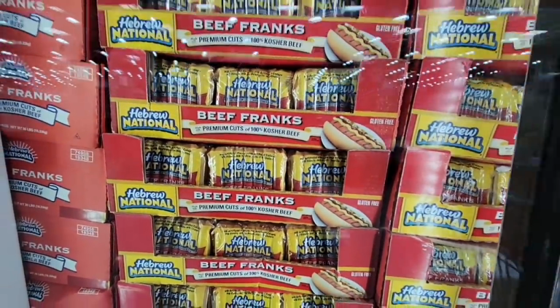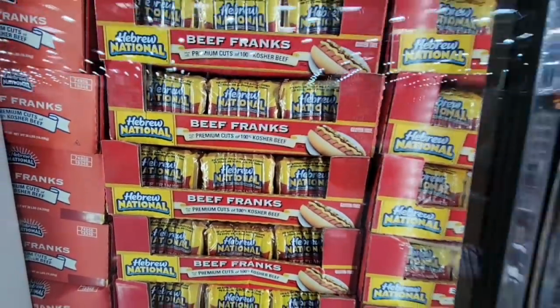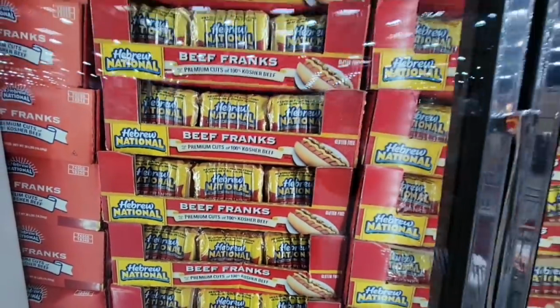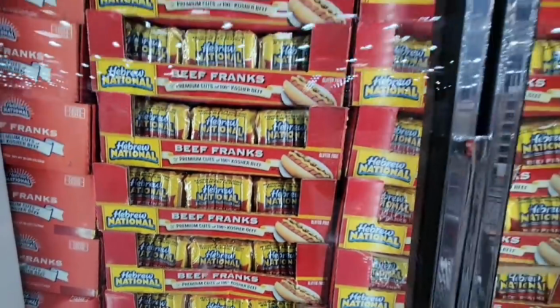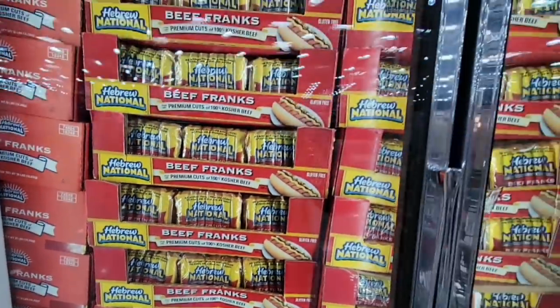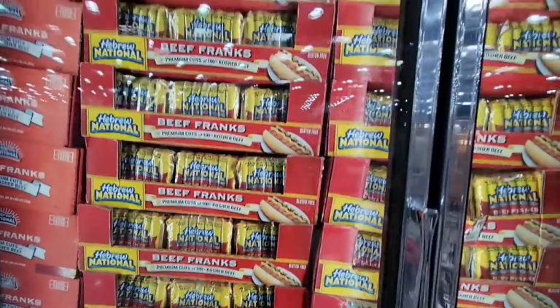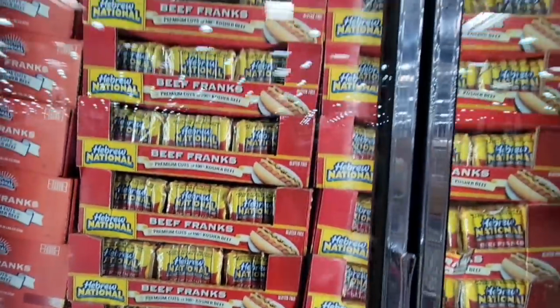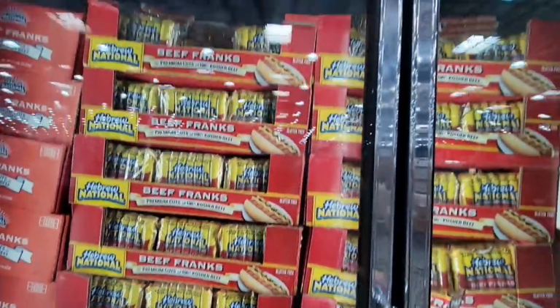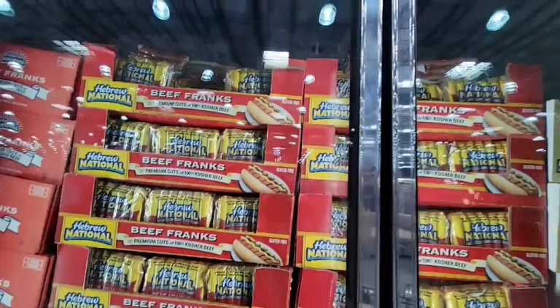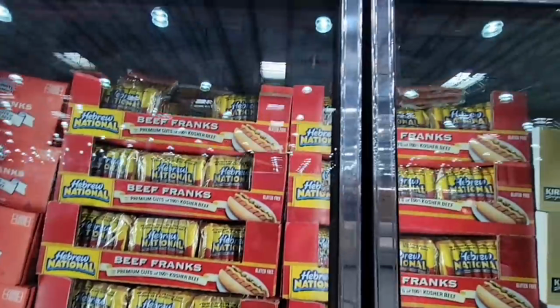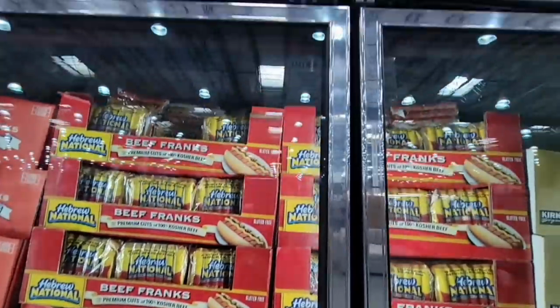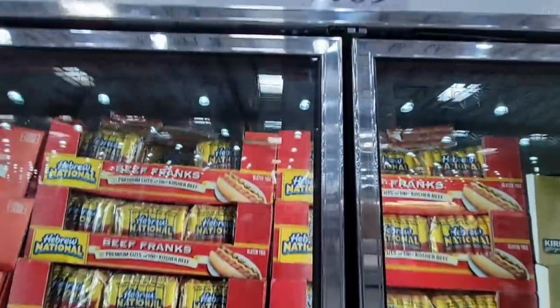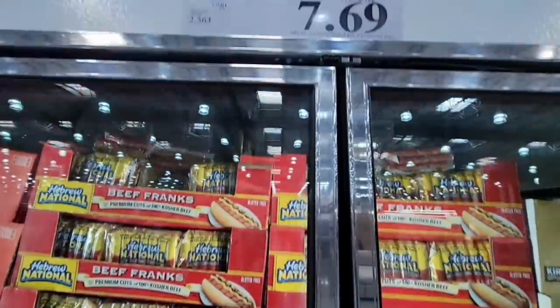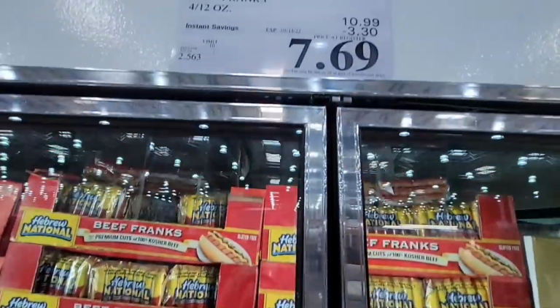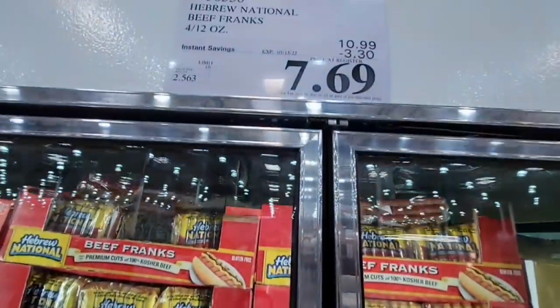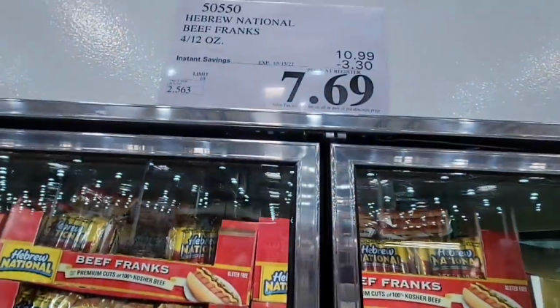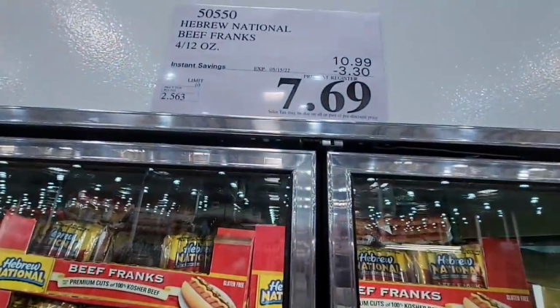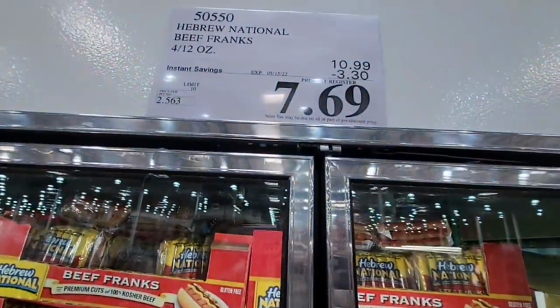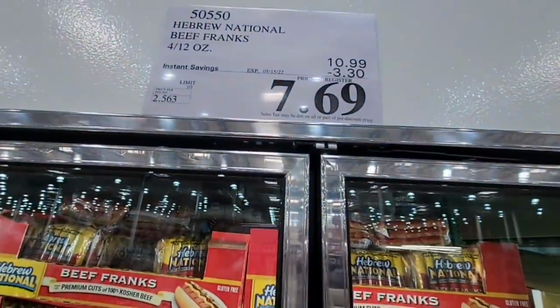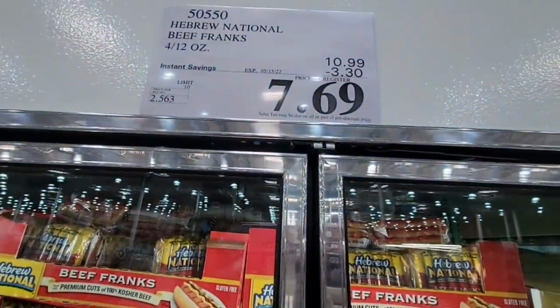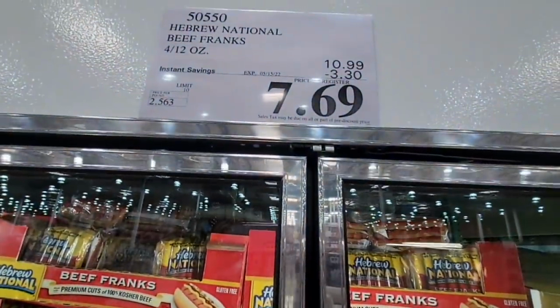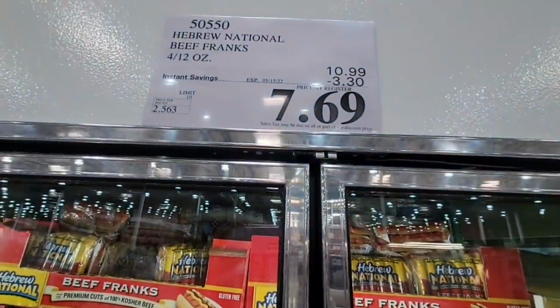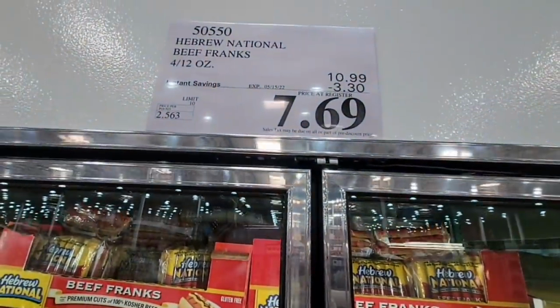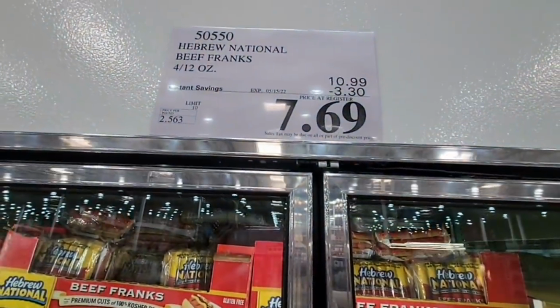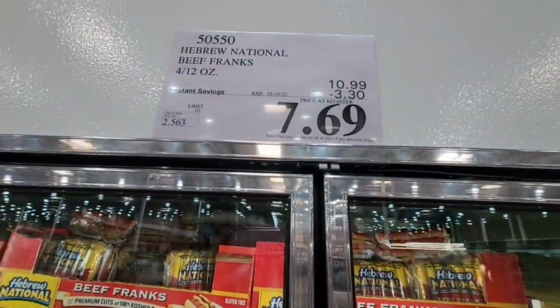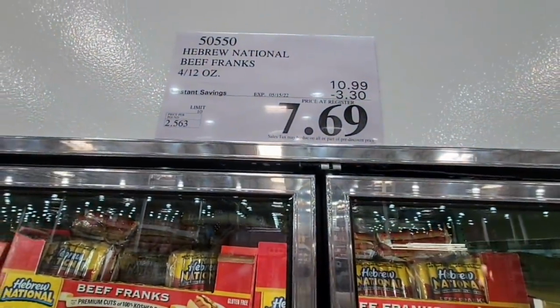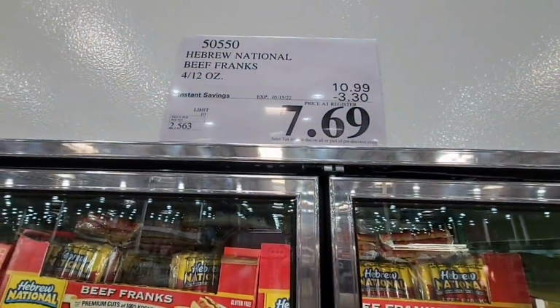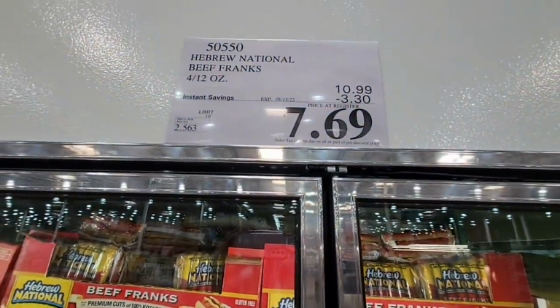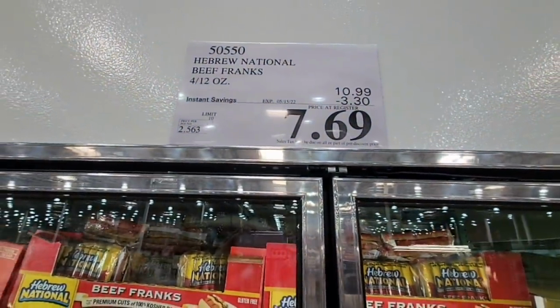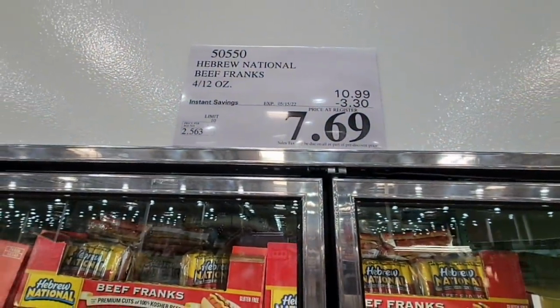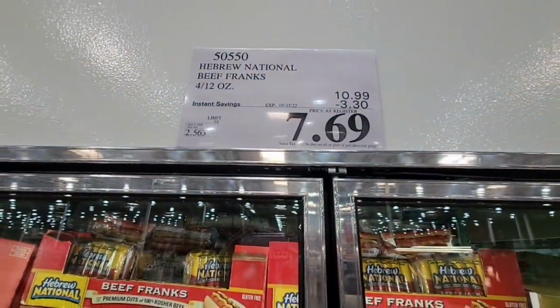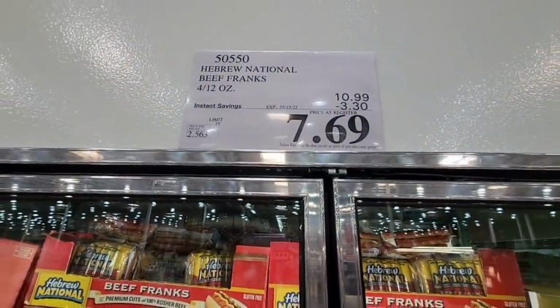Now what is summer without hot dogs? You have your Hebrew National Beef Franks — these are on sale for $7.69.